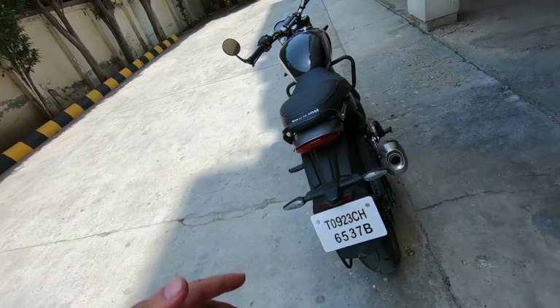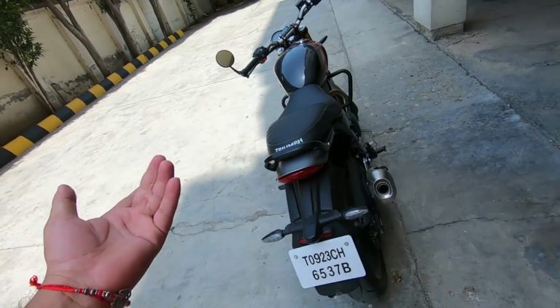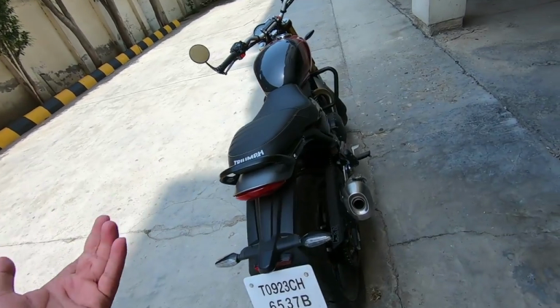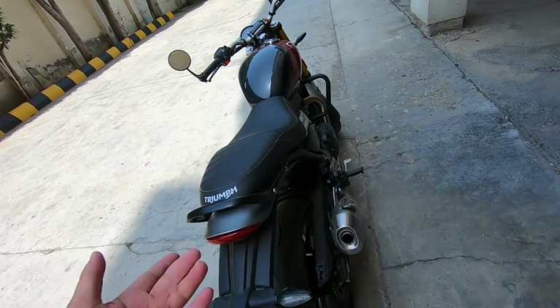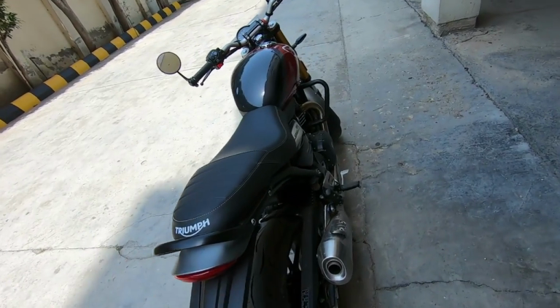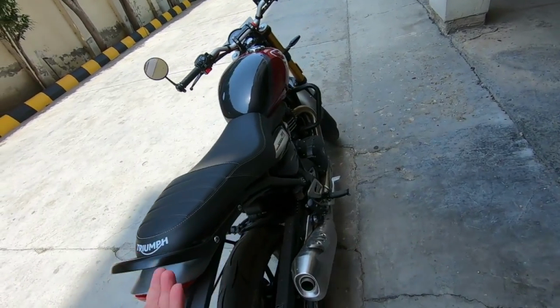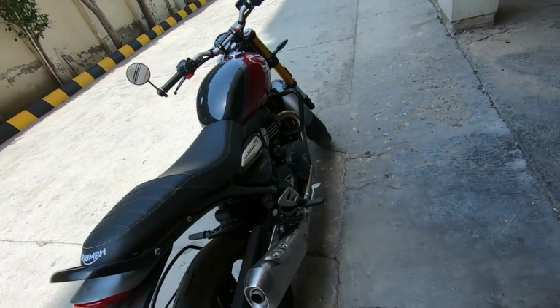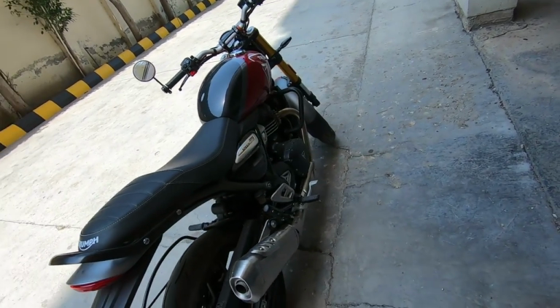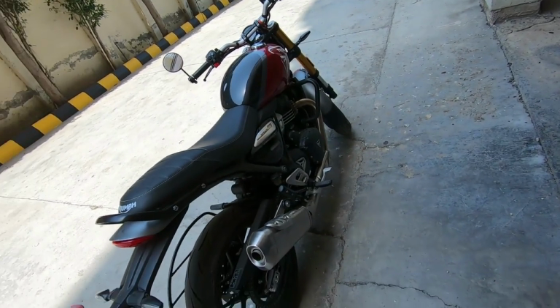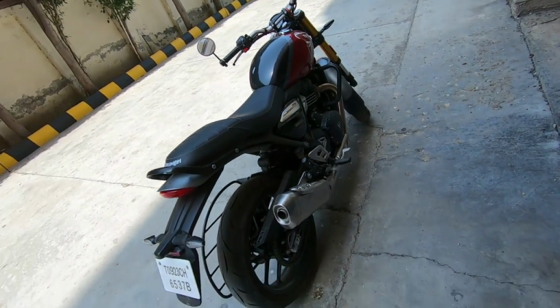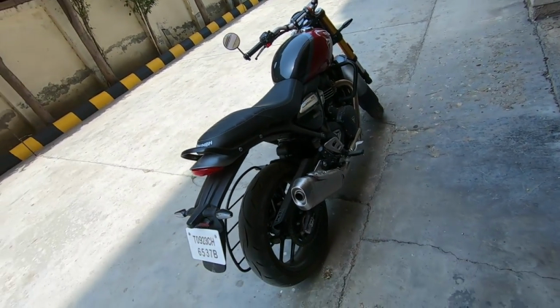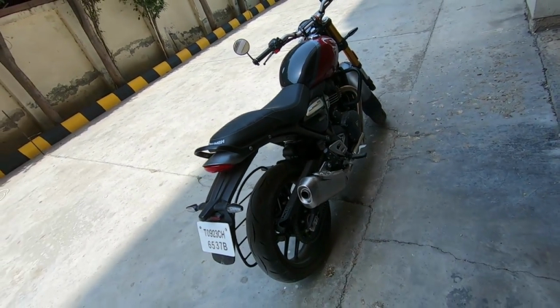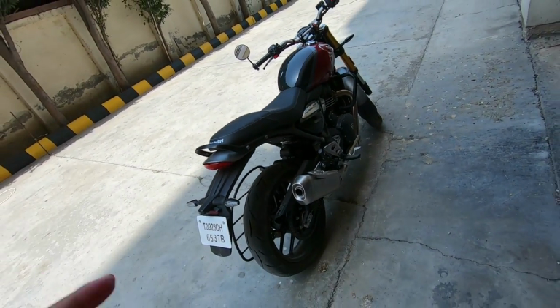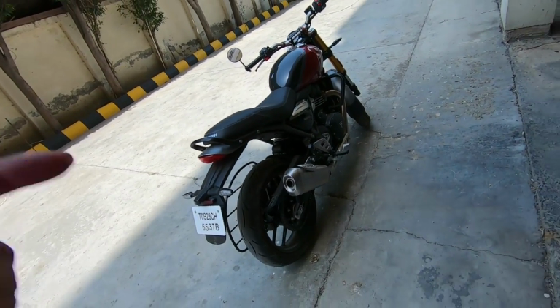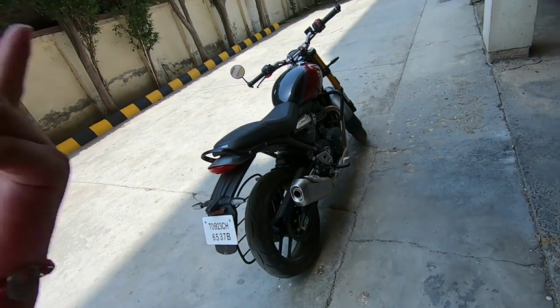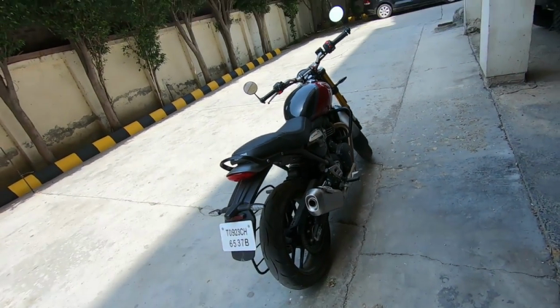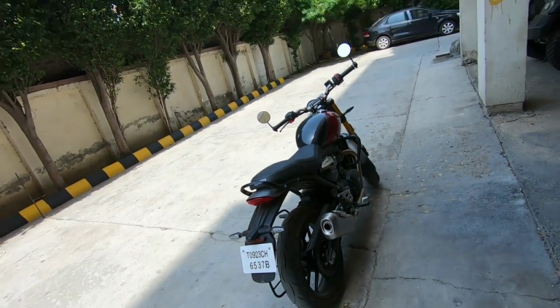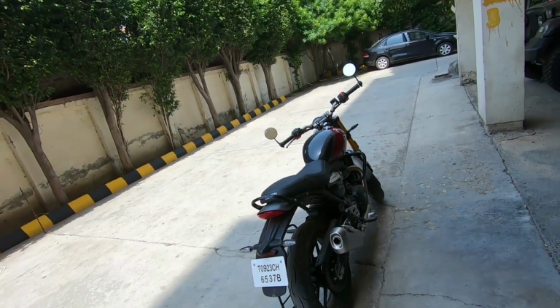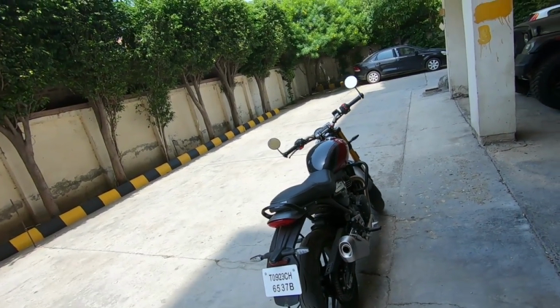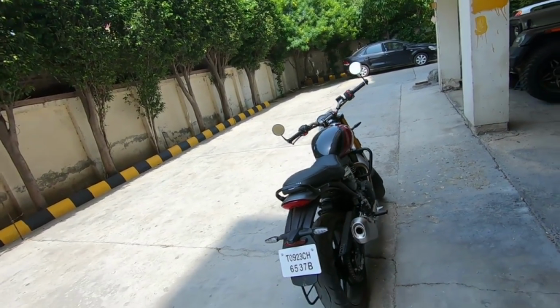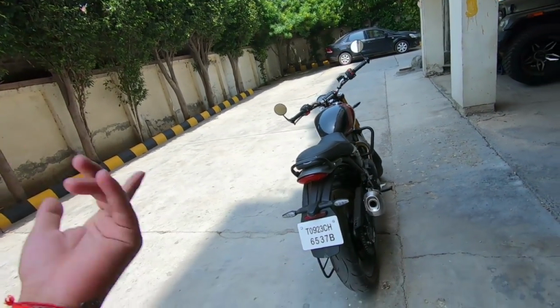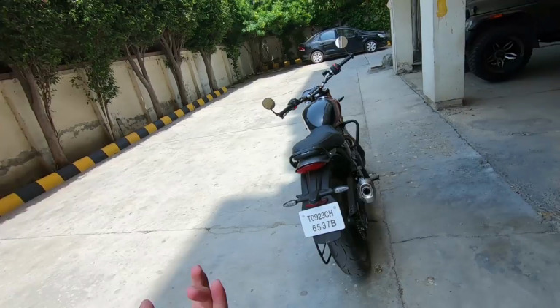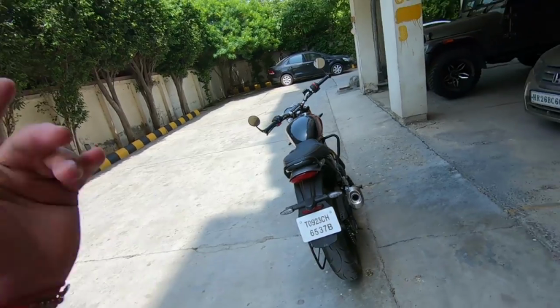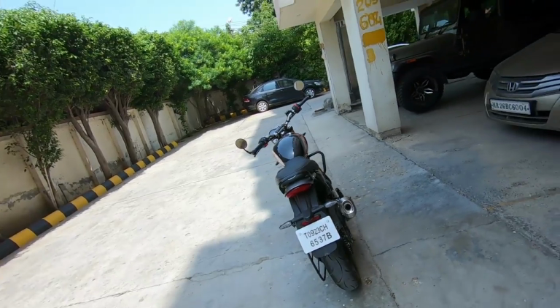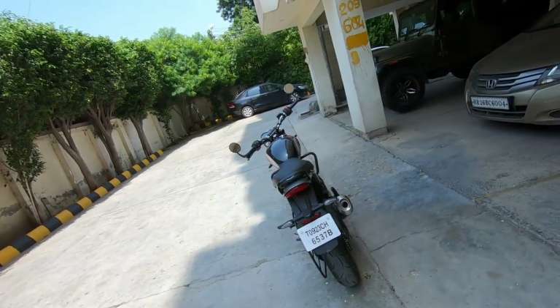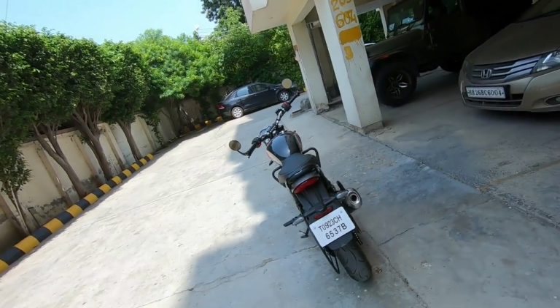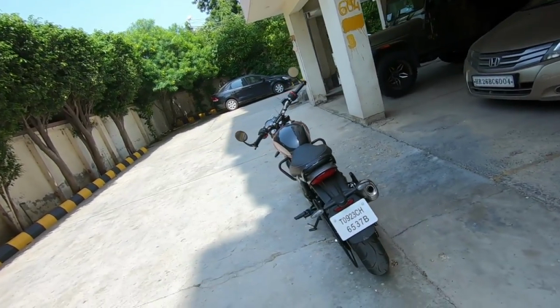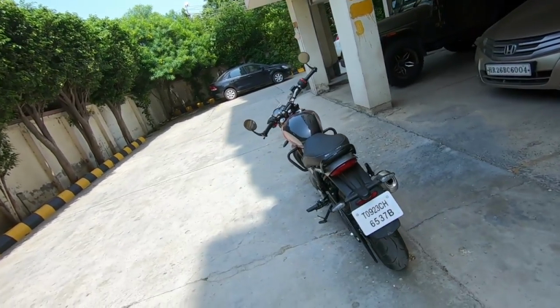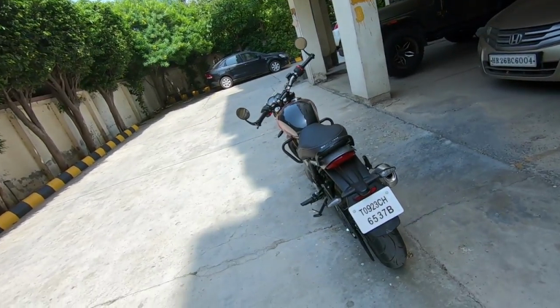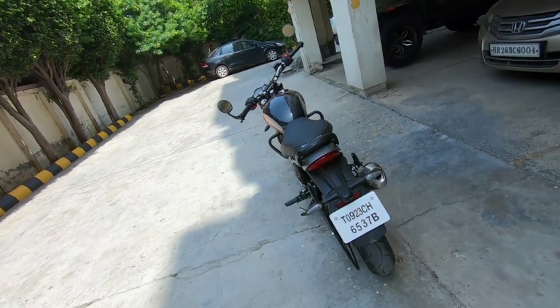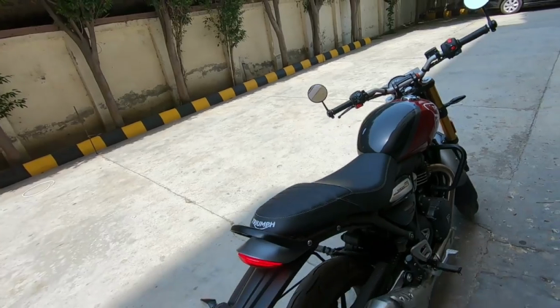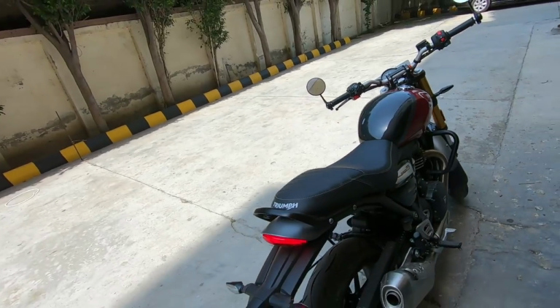If you have to commute to the office or ride with a pillion, this bike is the better choice — it's much more manageable for everyday use.